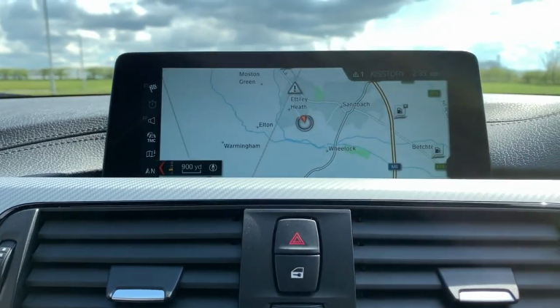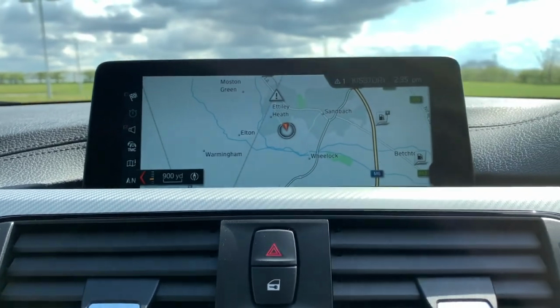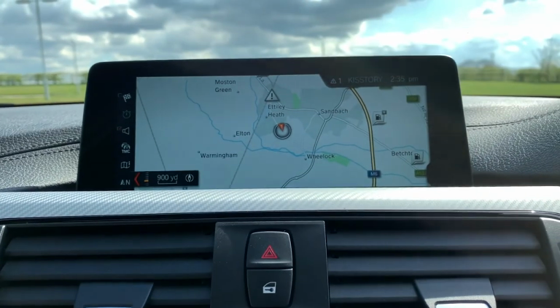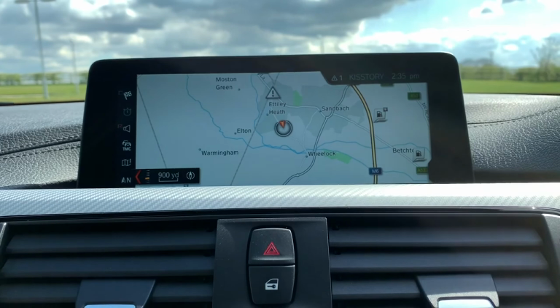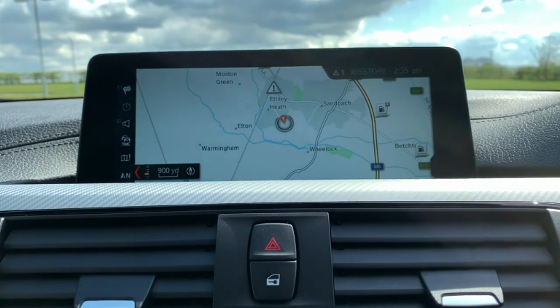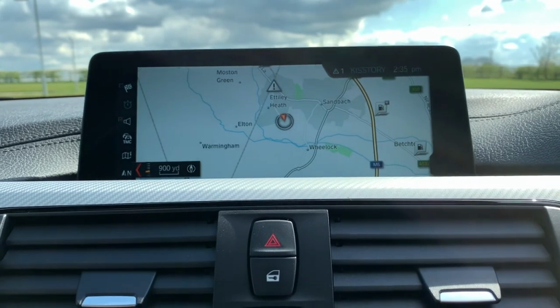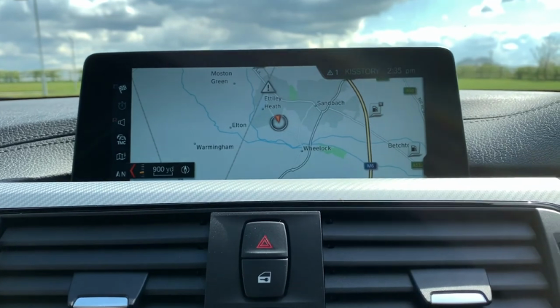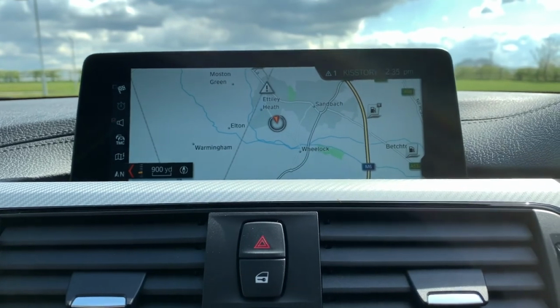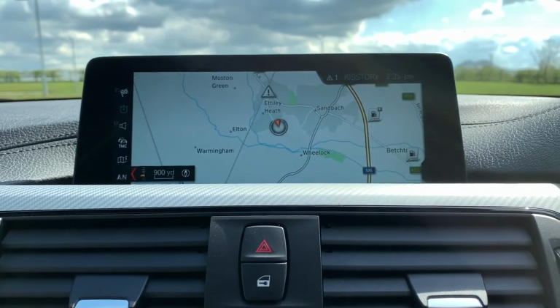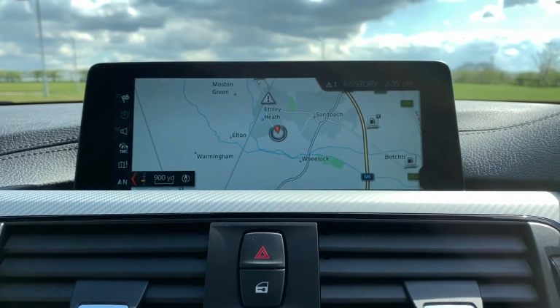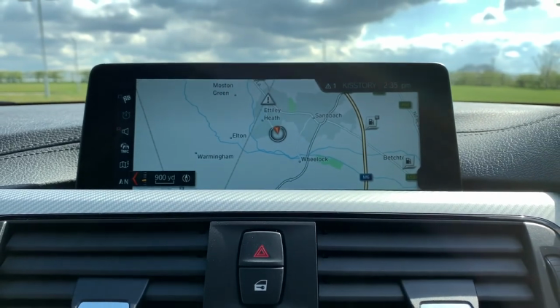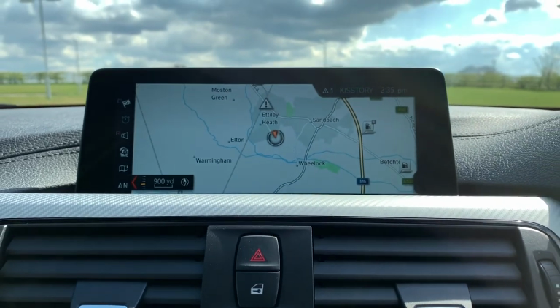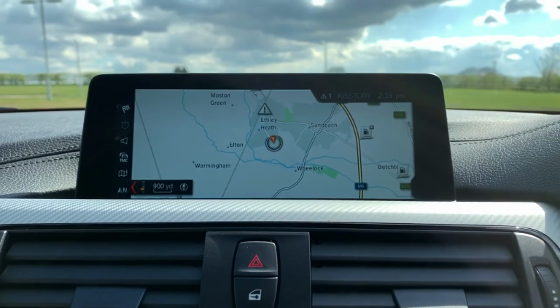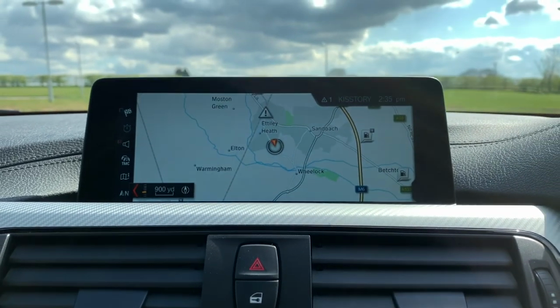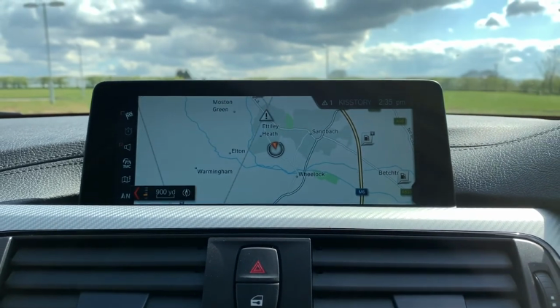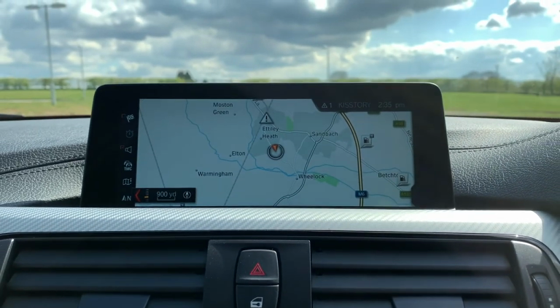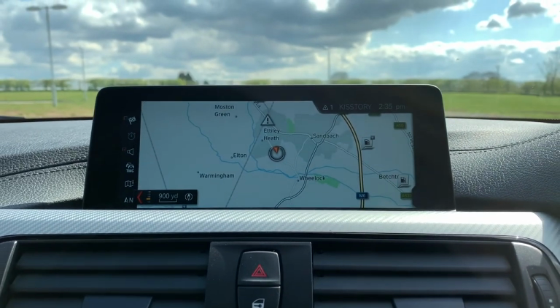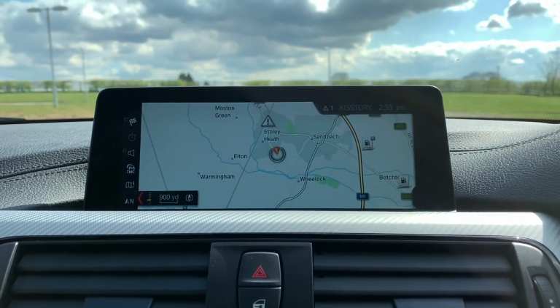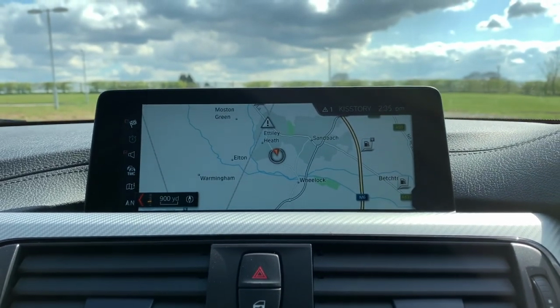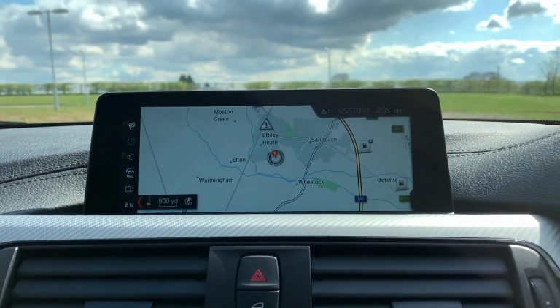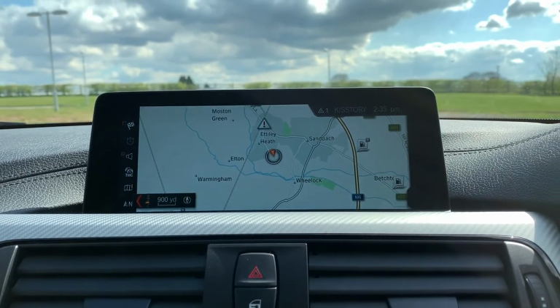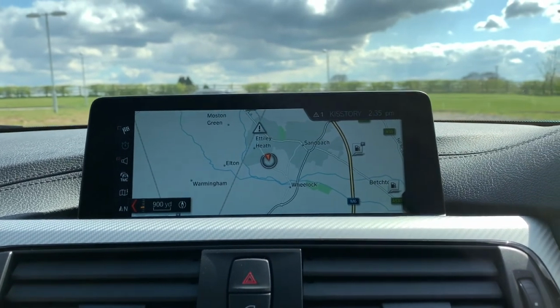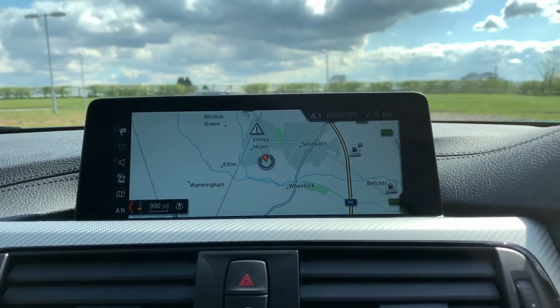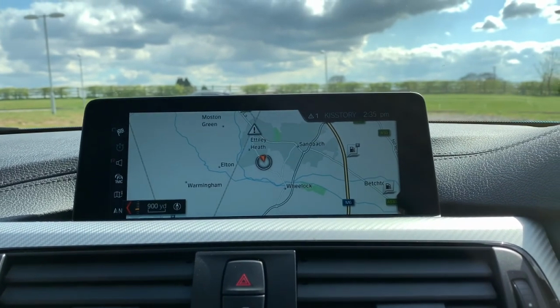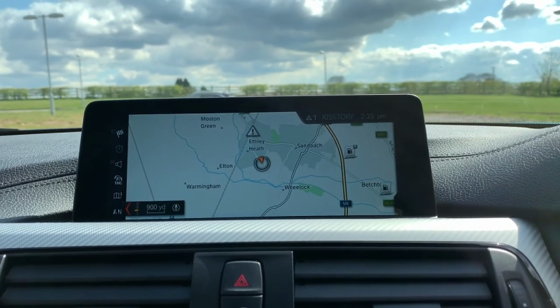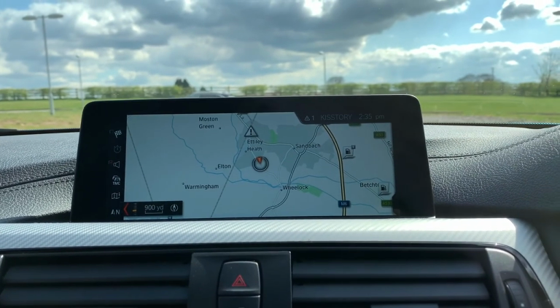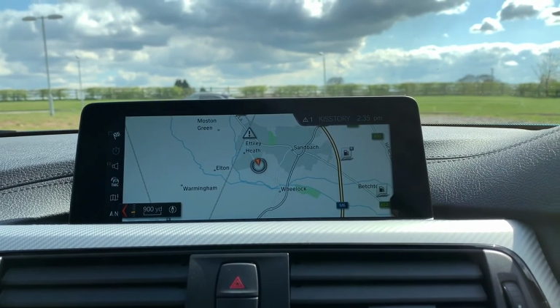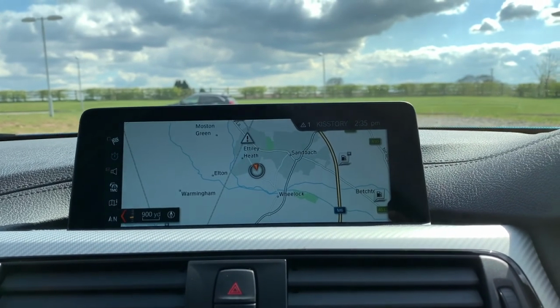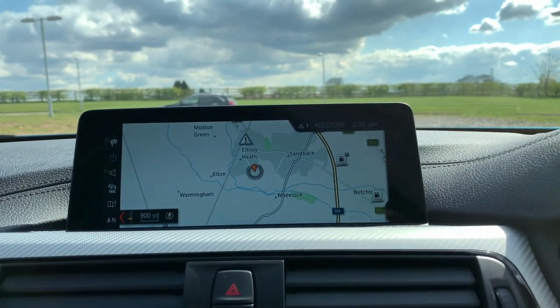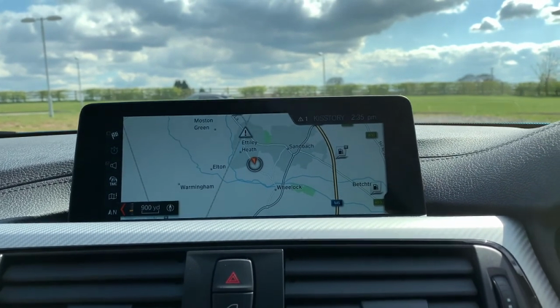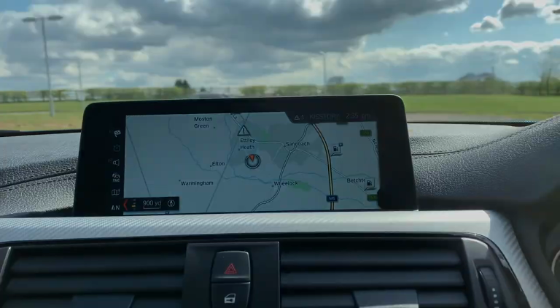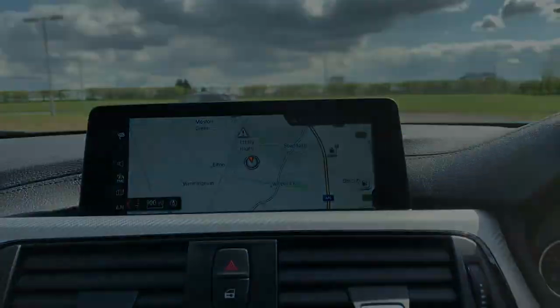This vehicle is available to take away today with free contactless nationwide next-day delivery. It comes with a fresh service and new MOT. We do offer competitive low-rate finance. Thank you very much for watching.